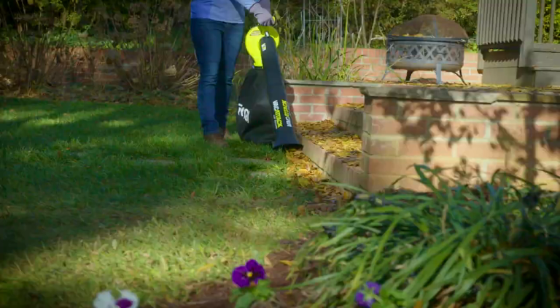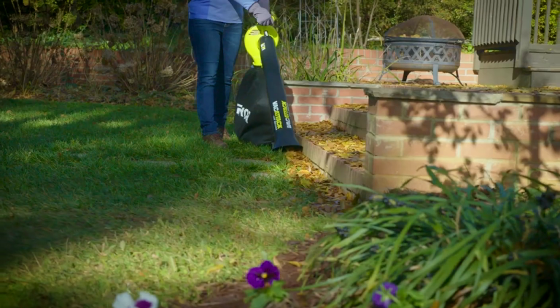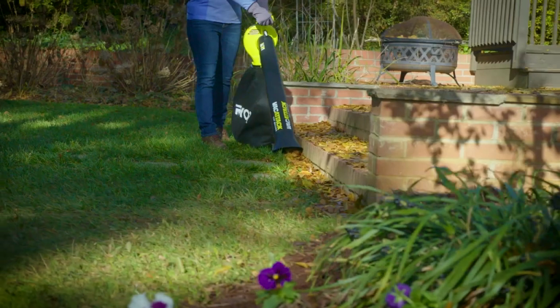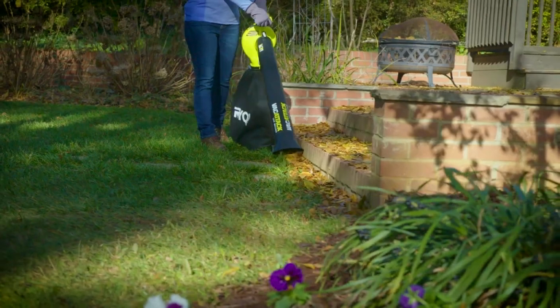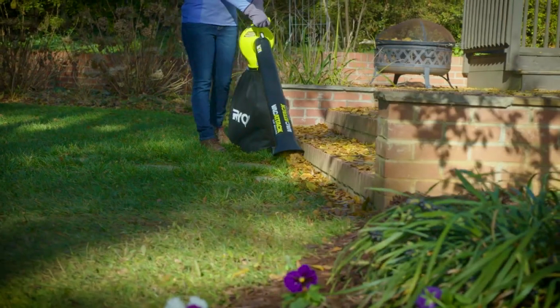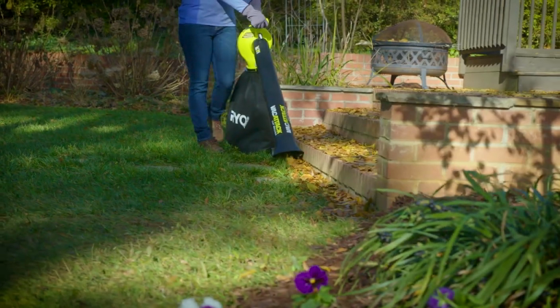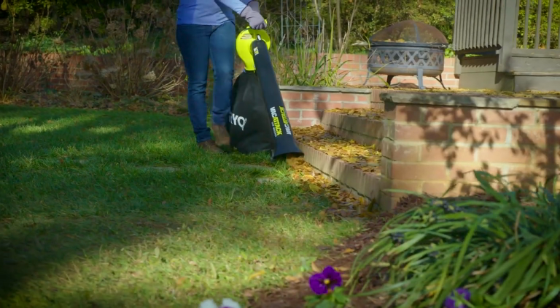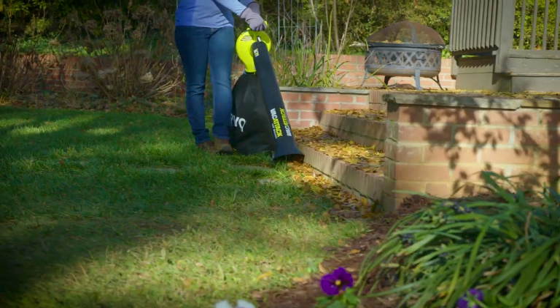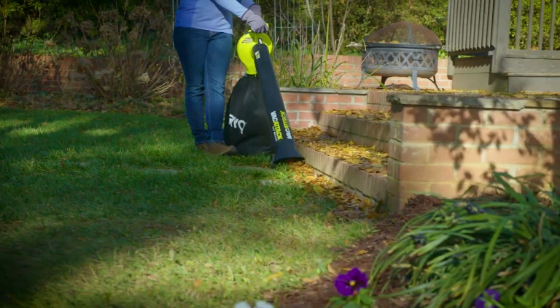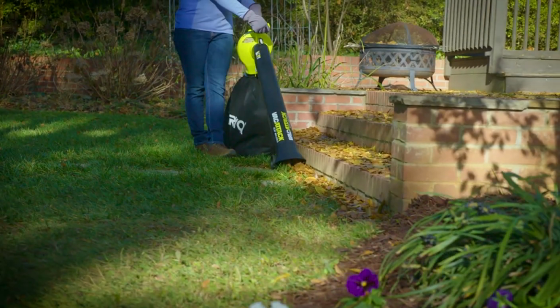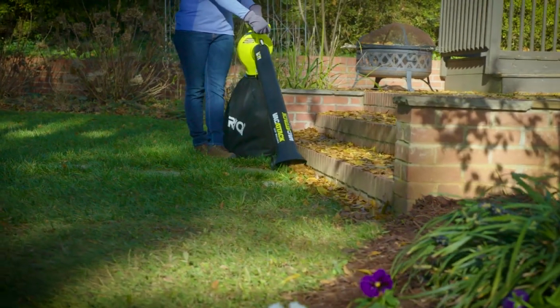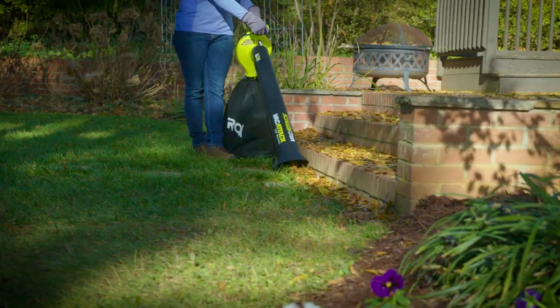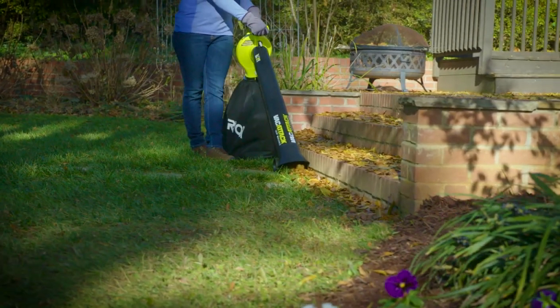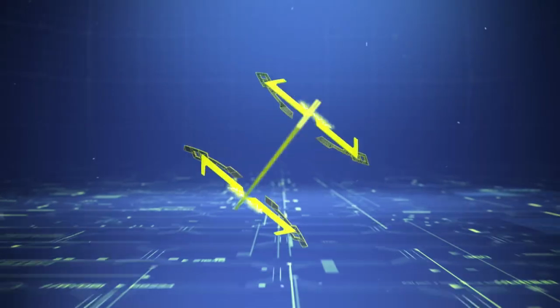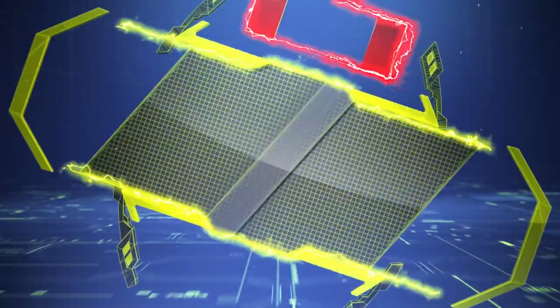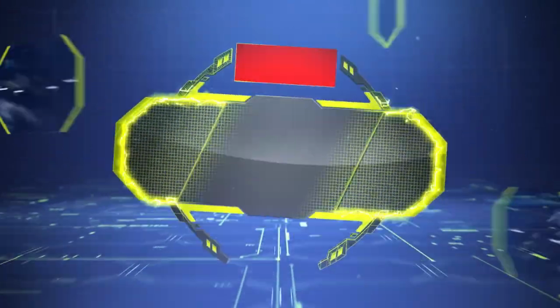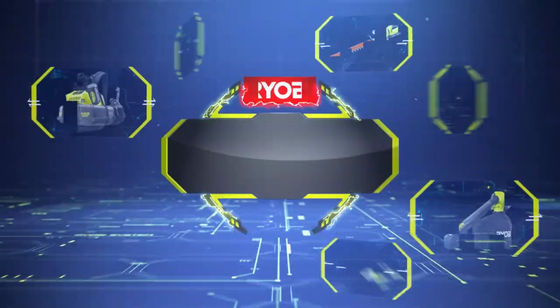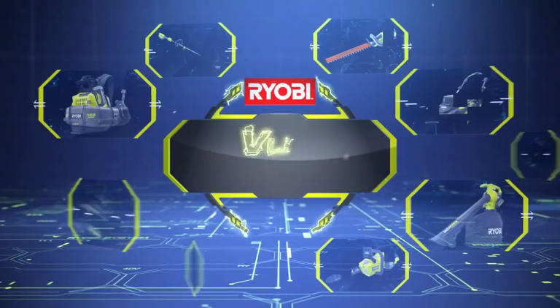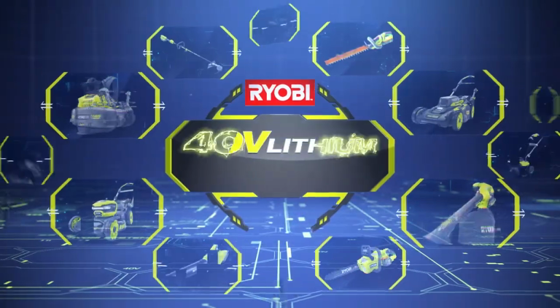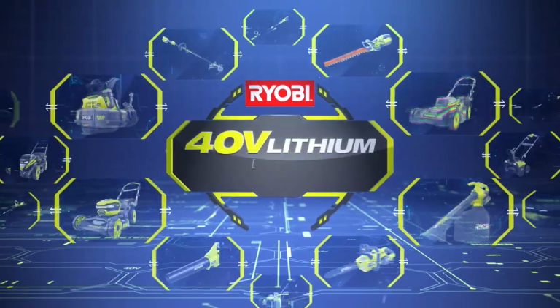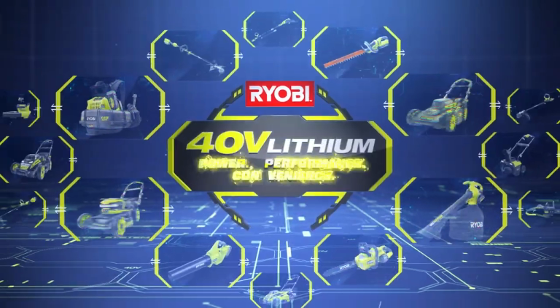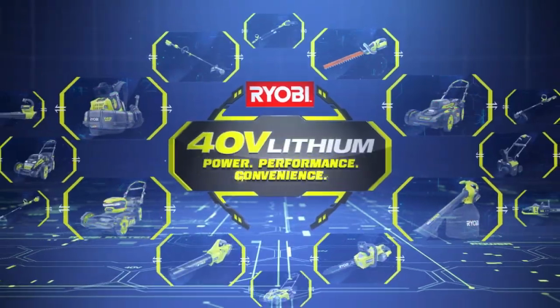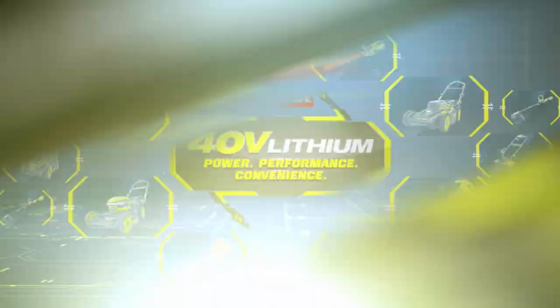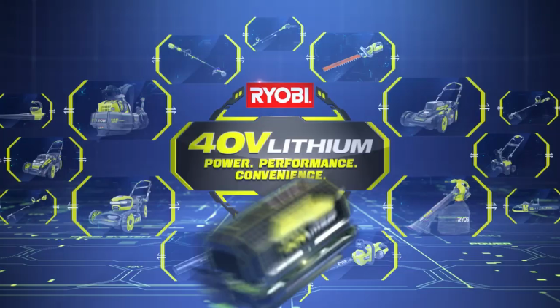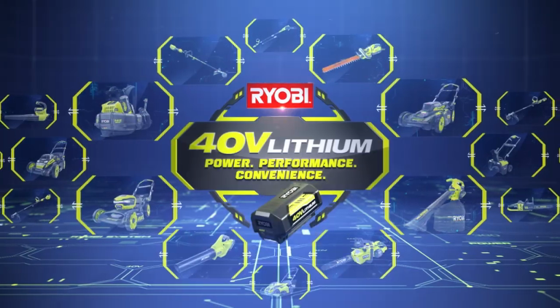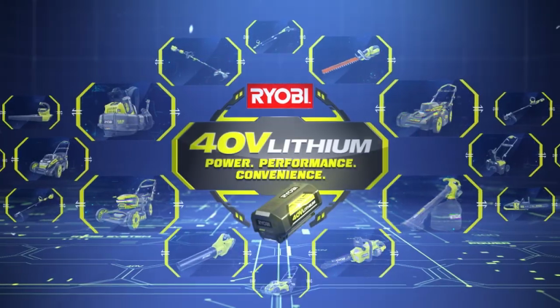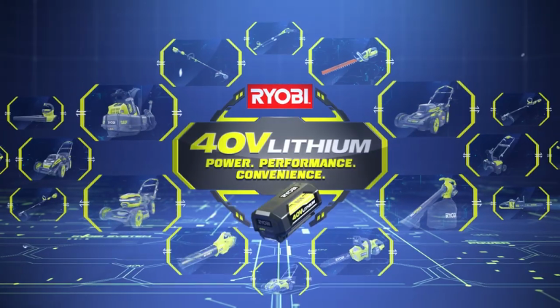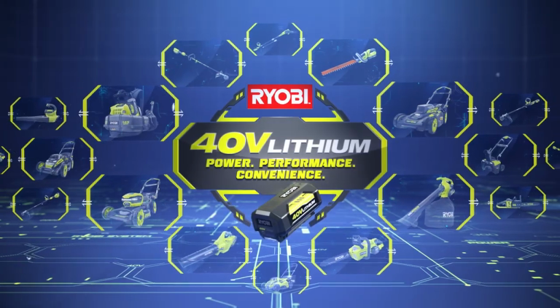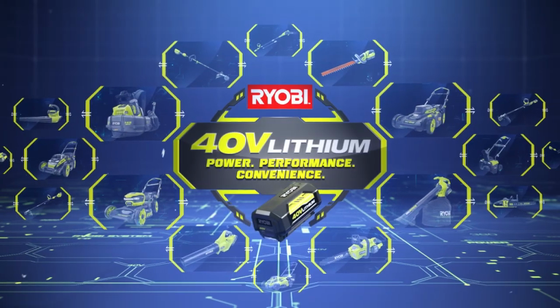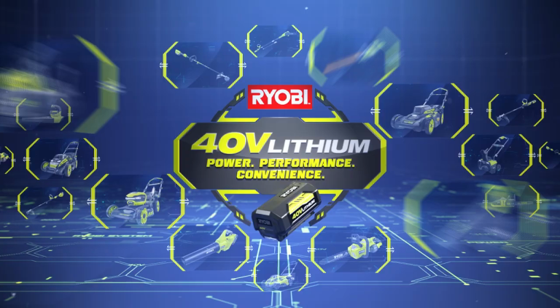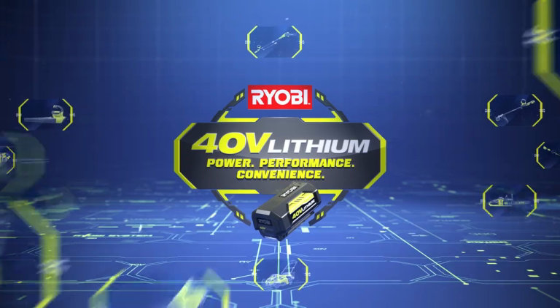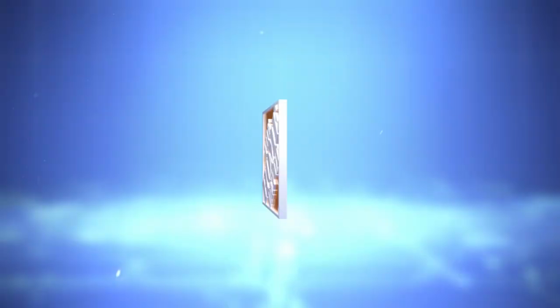The Ryobi Vac Attack leaf mulcher, part of the 40-volt system, exclusively at the Home Depot.